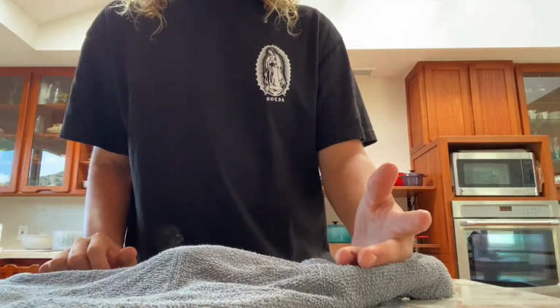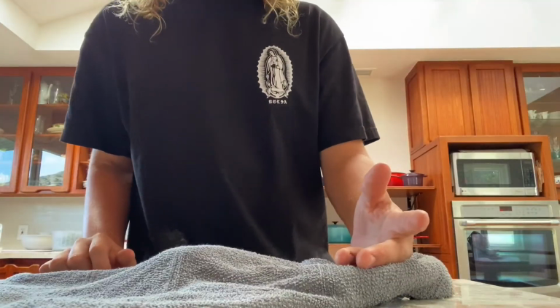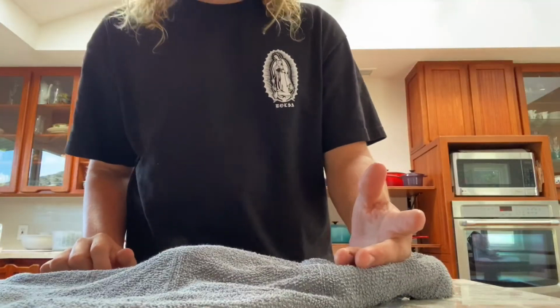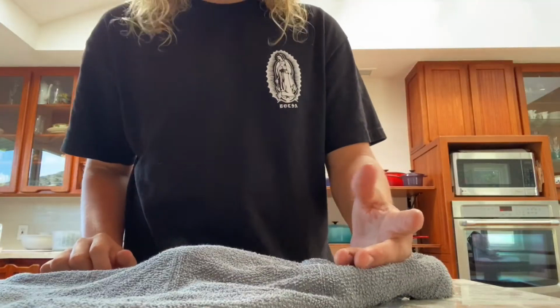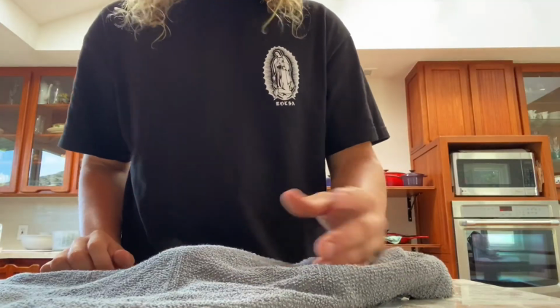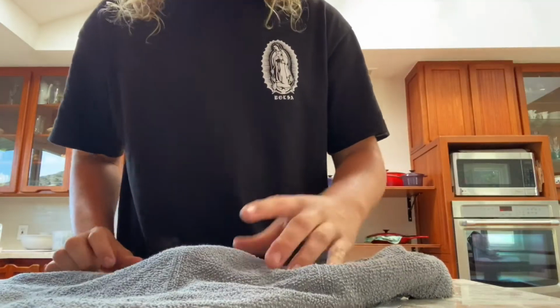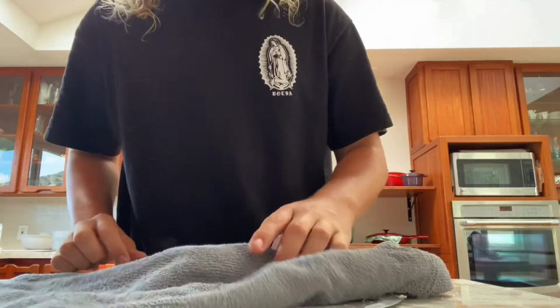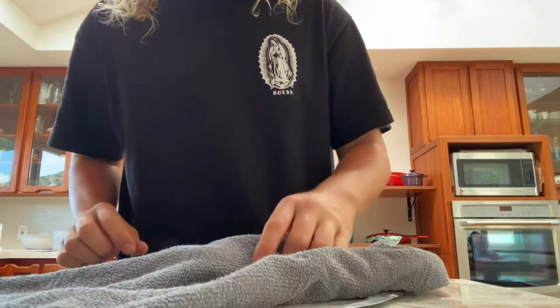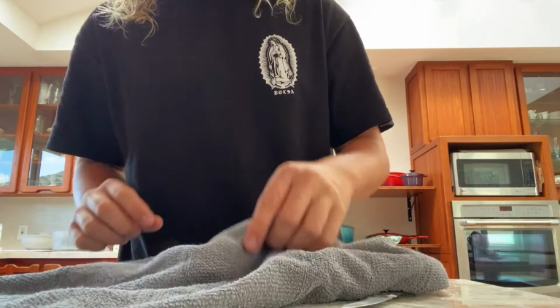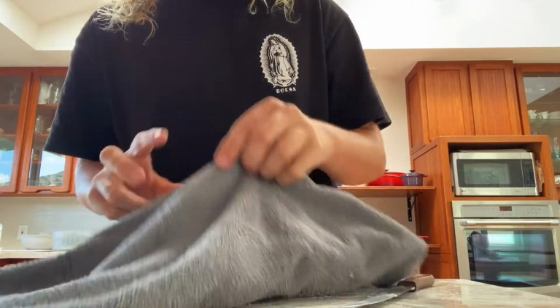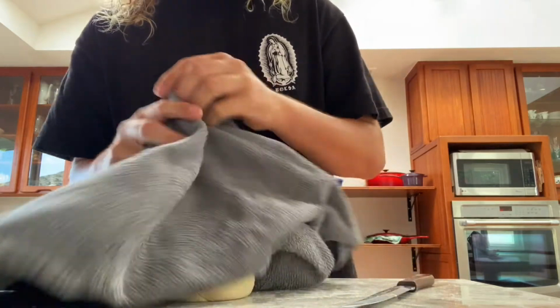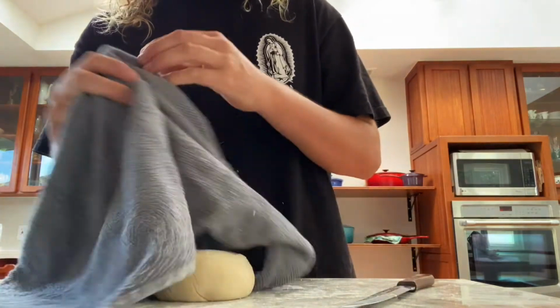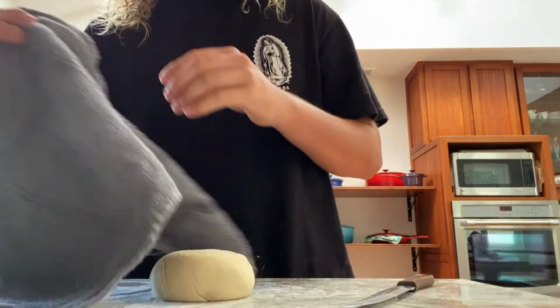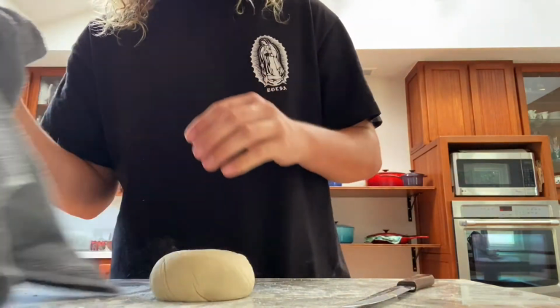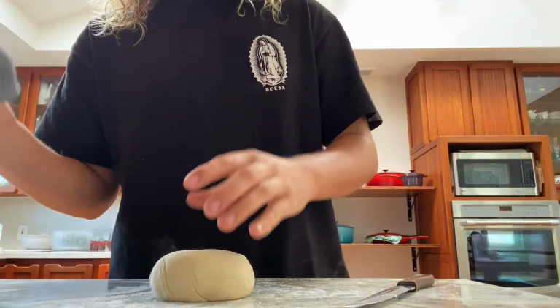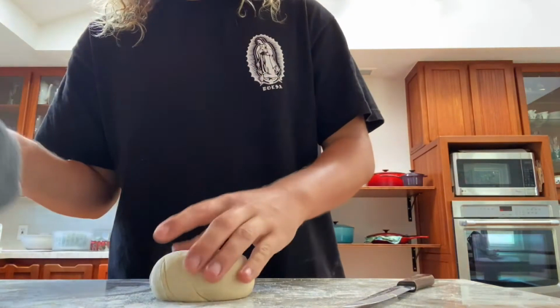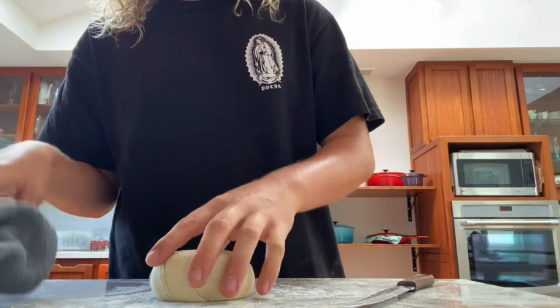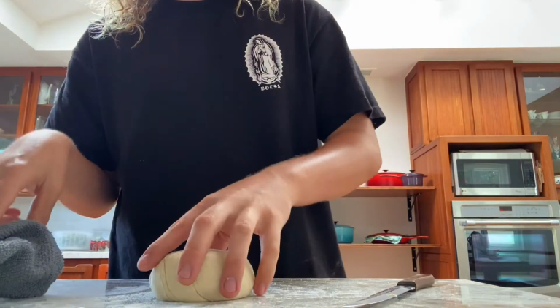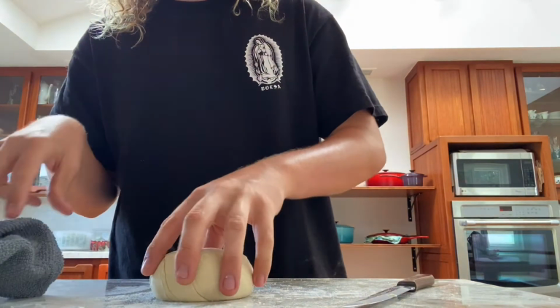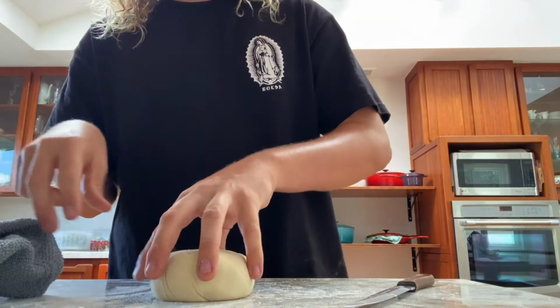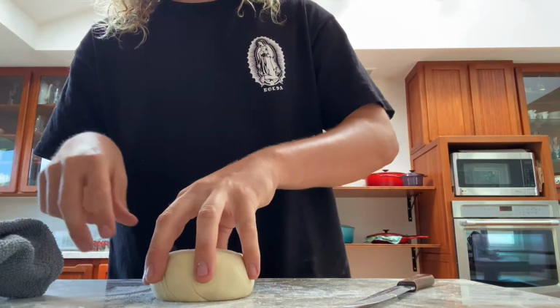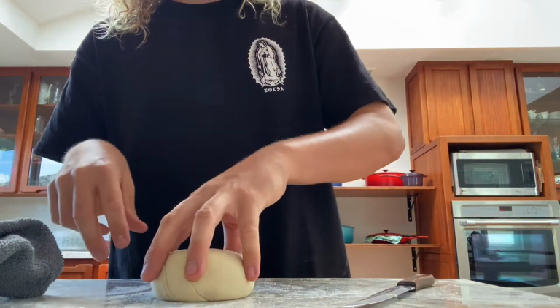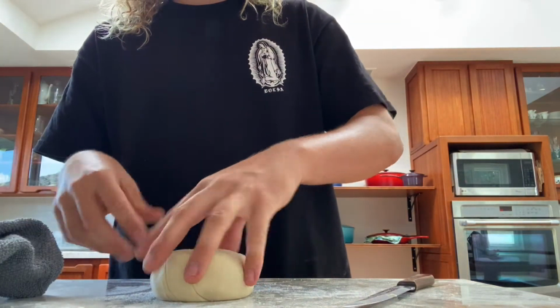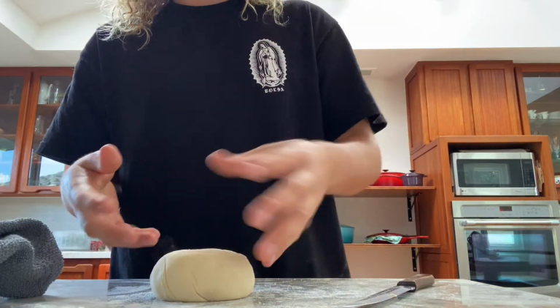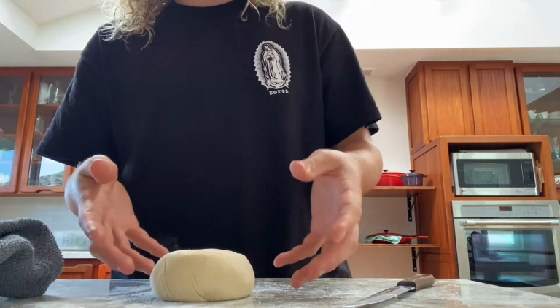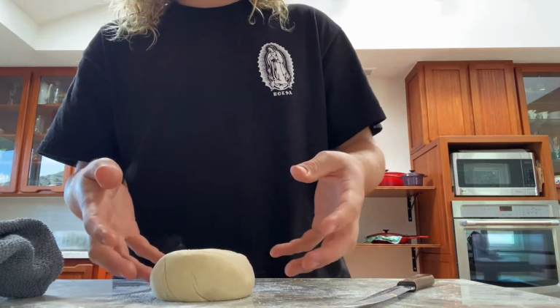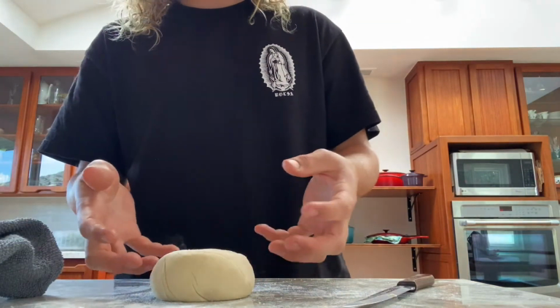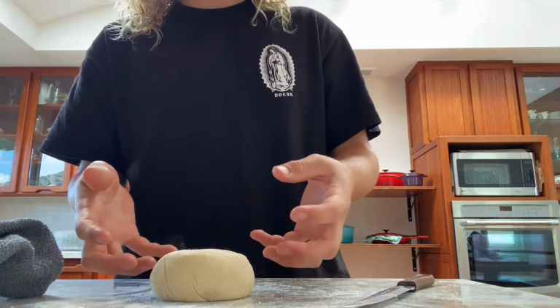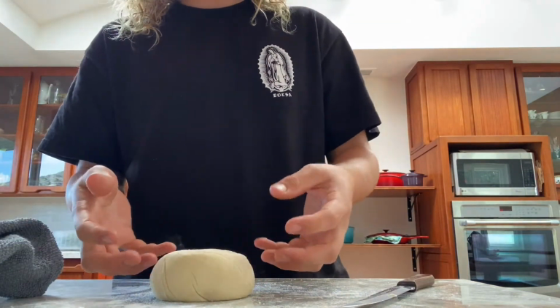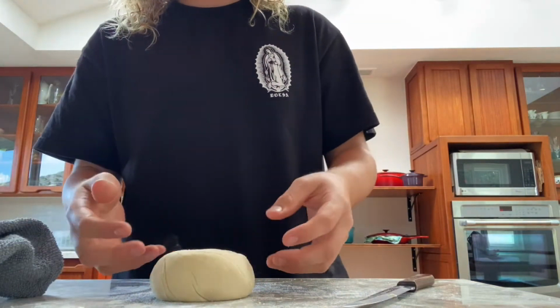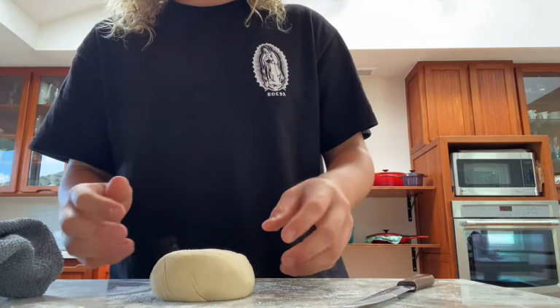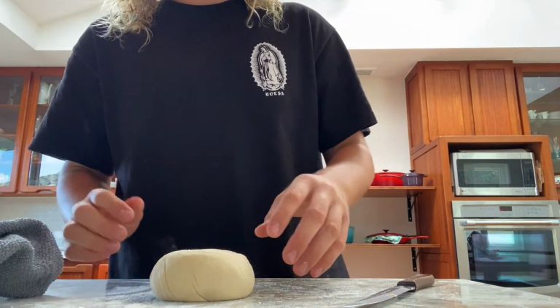It's been about an hour. I'm gonna go ahead and uncover the bread to see how it's proofed and risen a little bit.